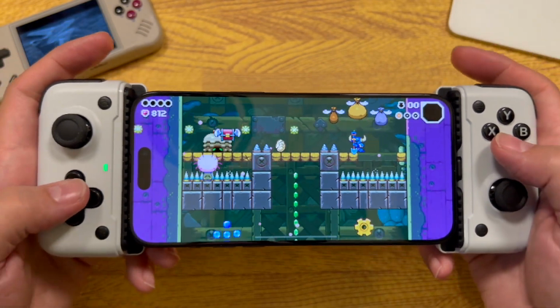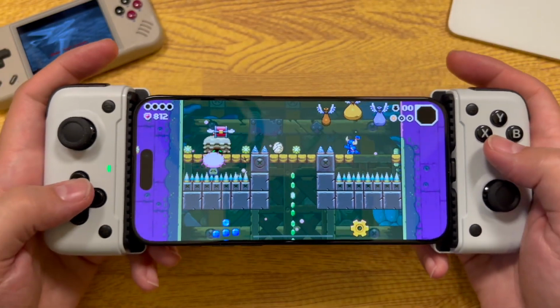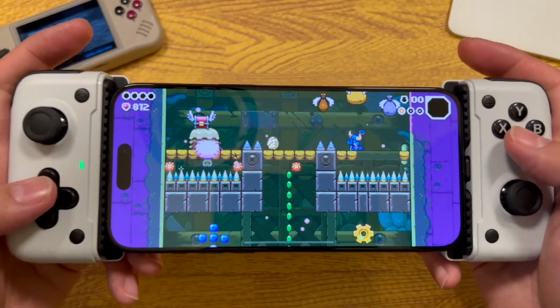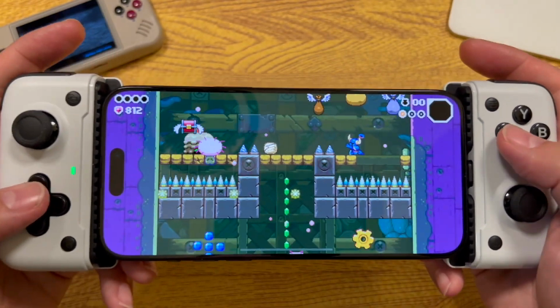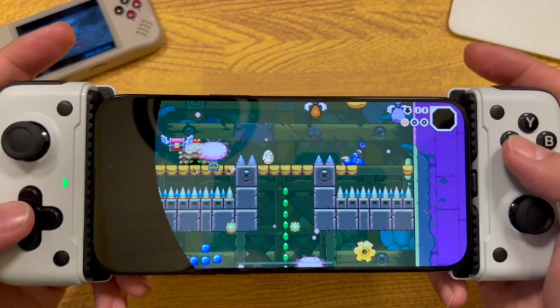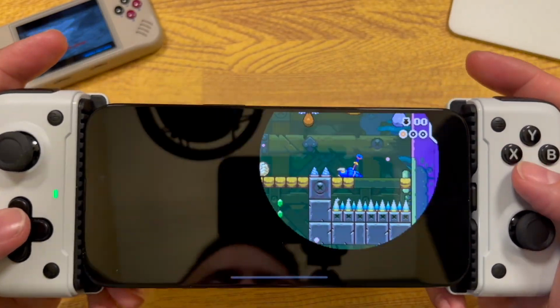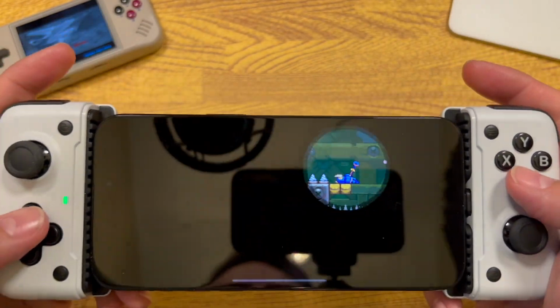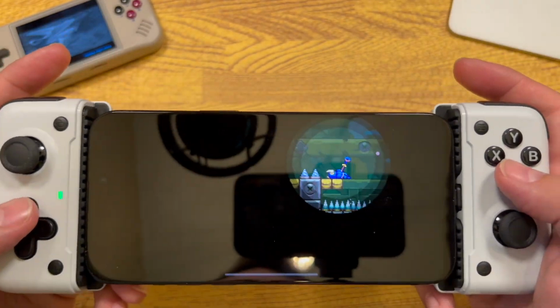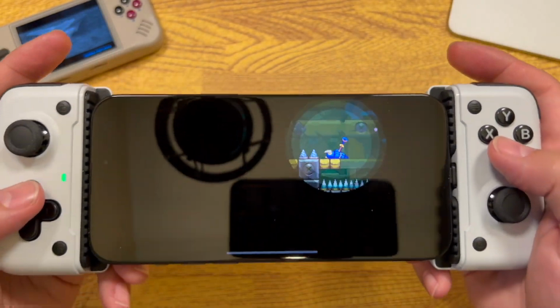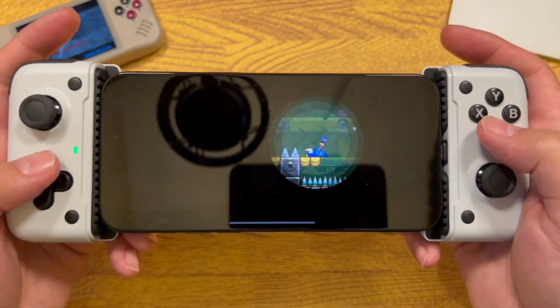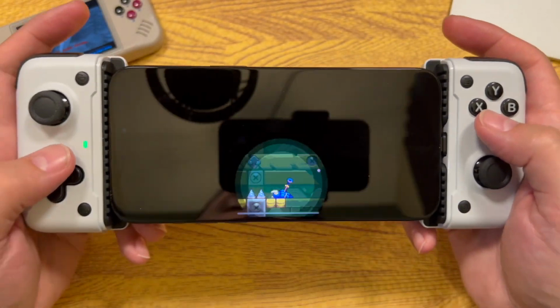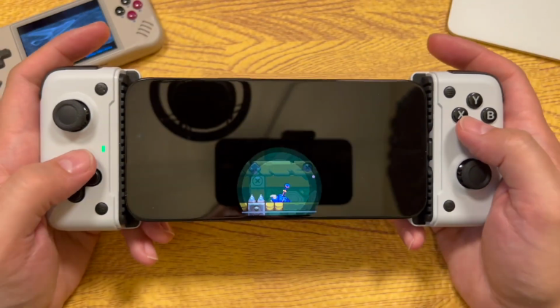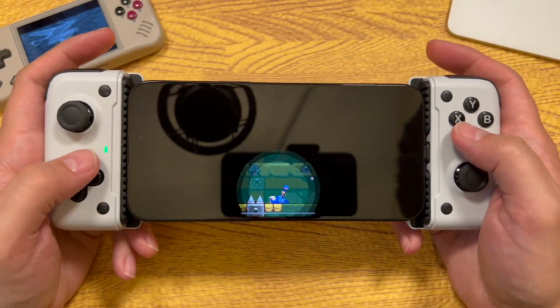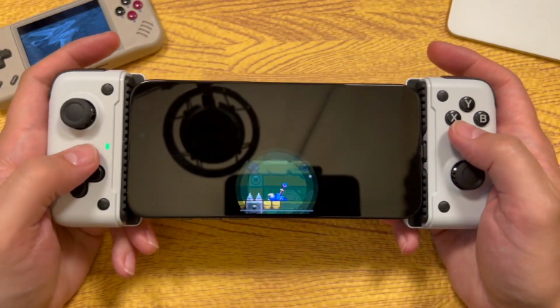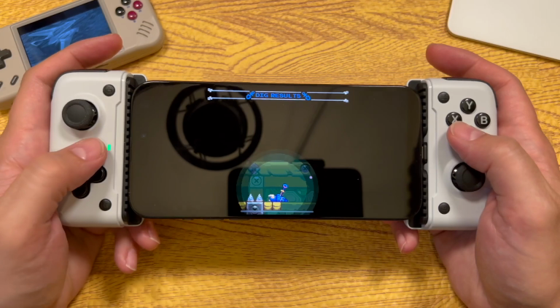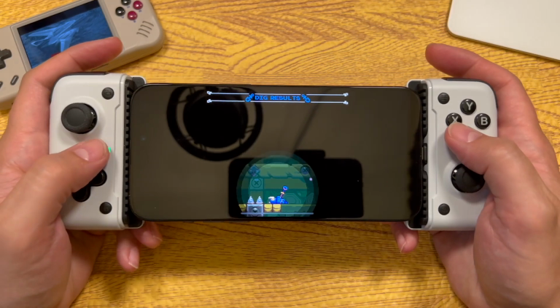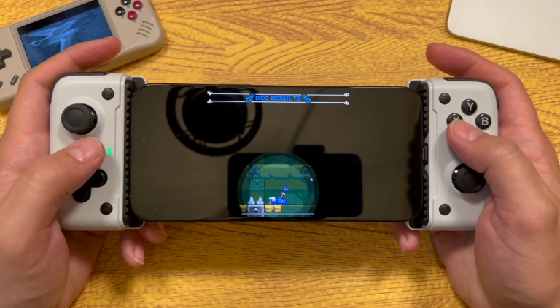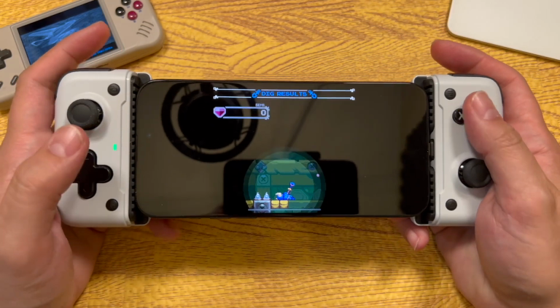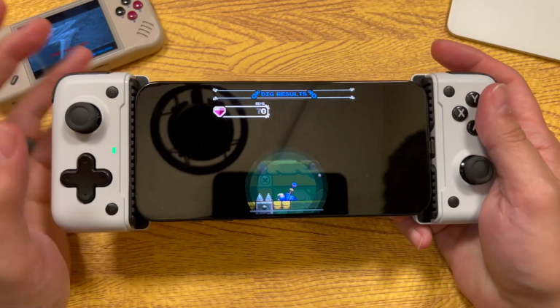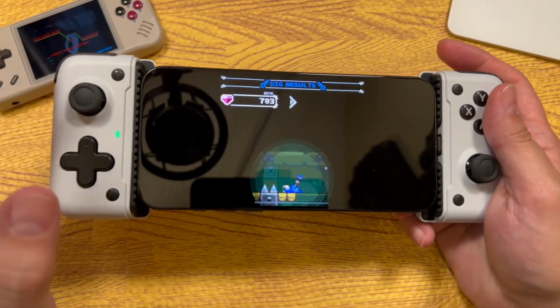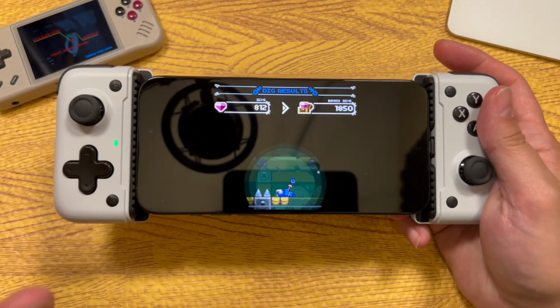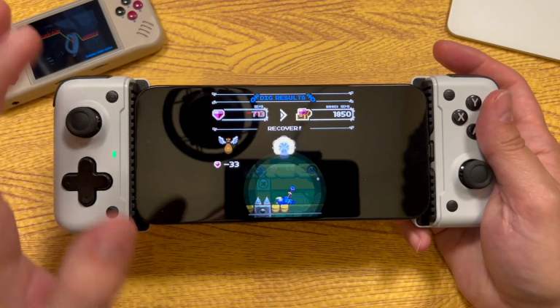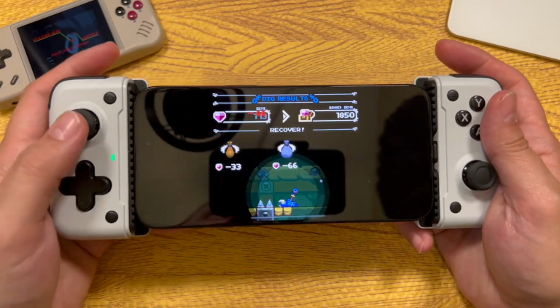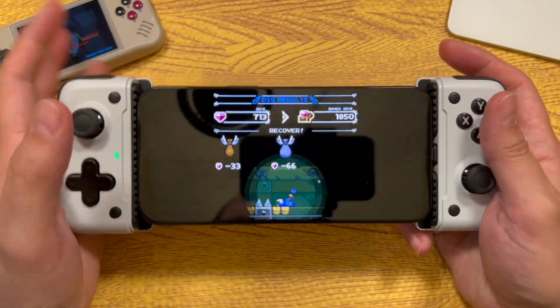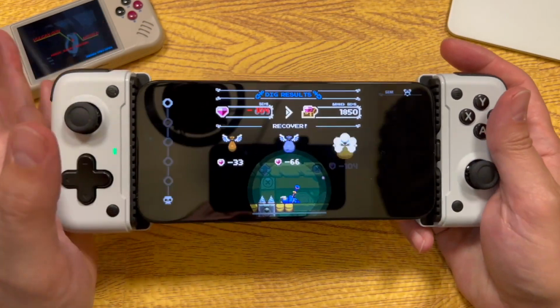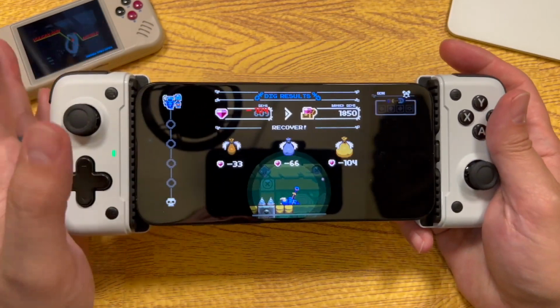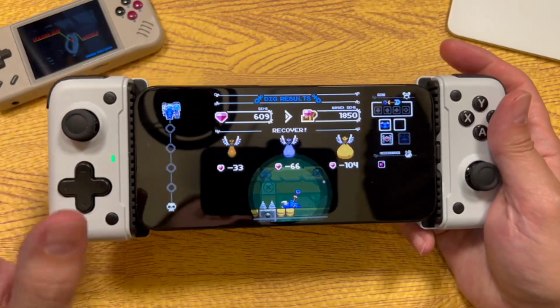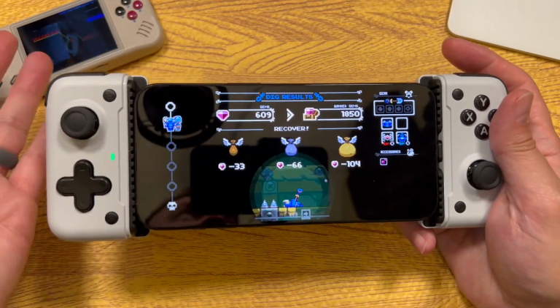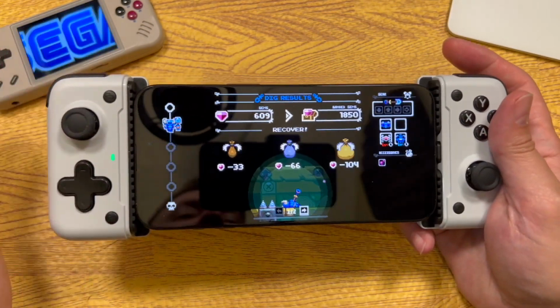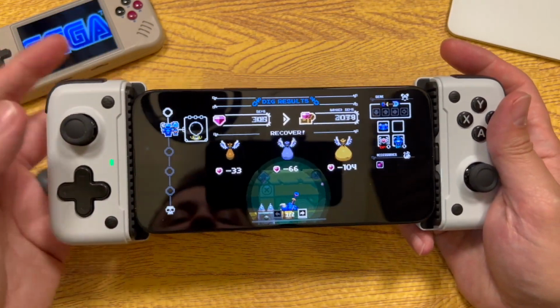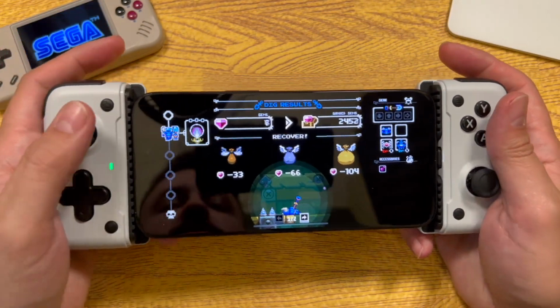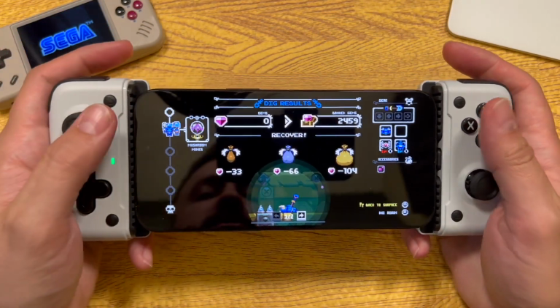I say that as I die — but I'm definitely going to get a lot further in this level with physical controls than with touch controls.